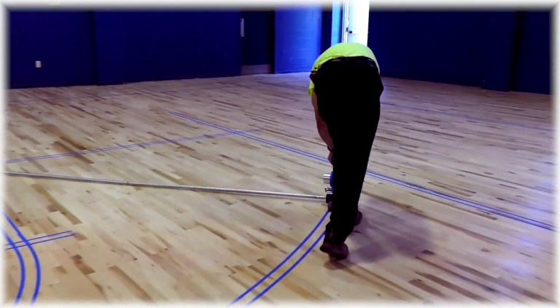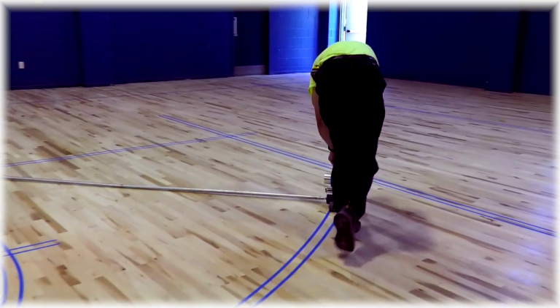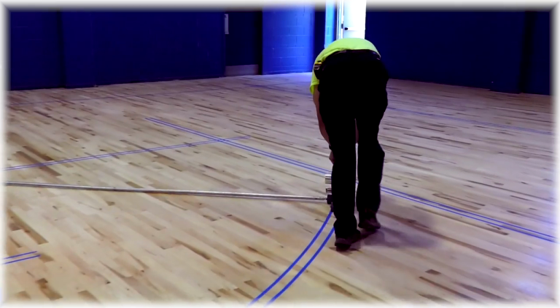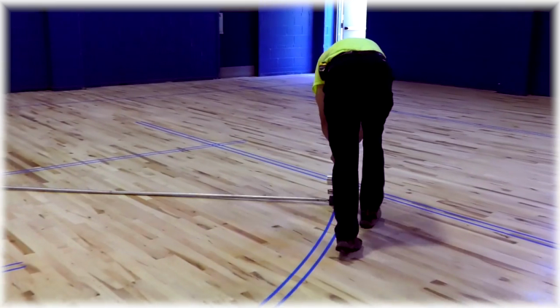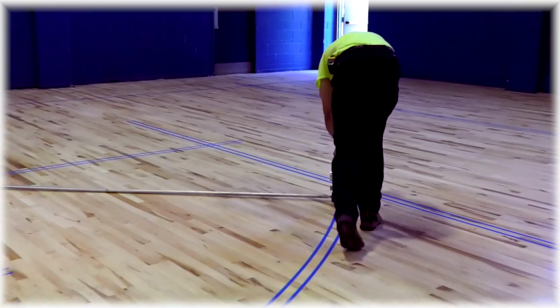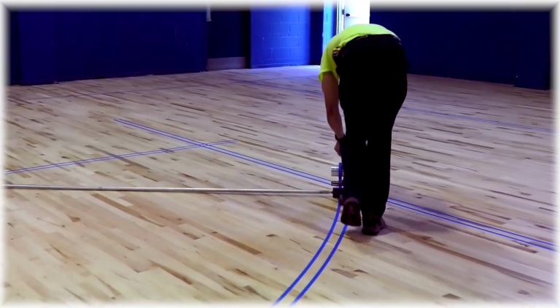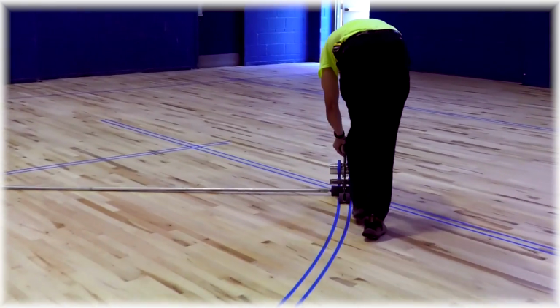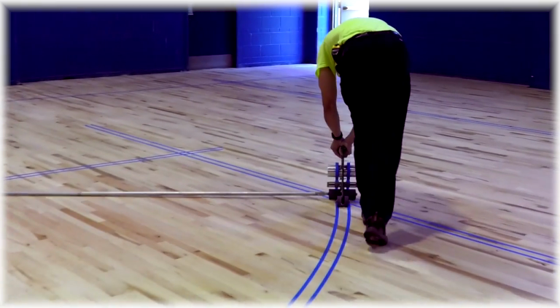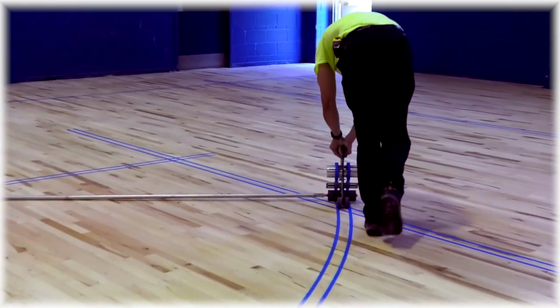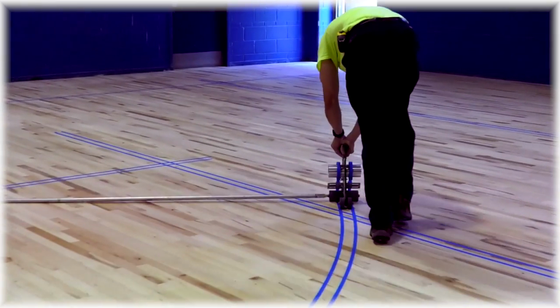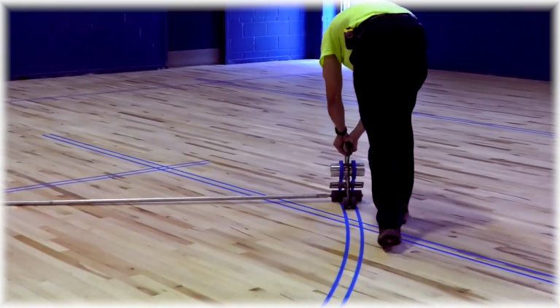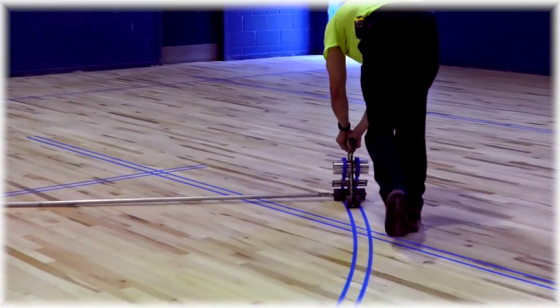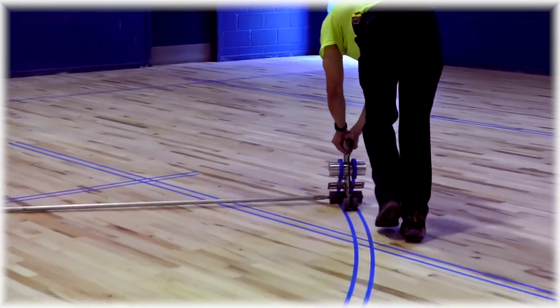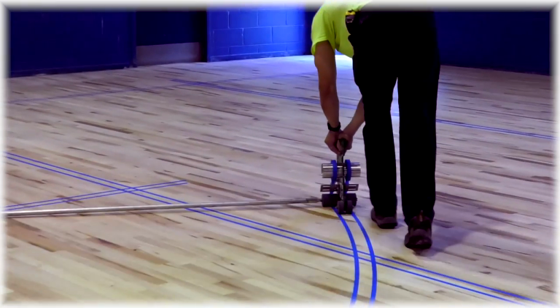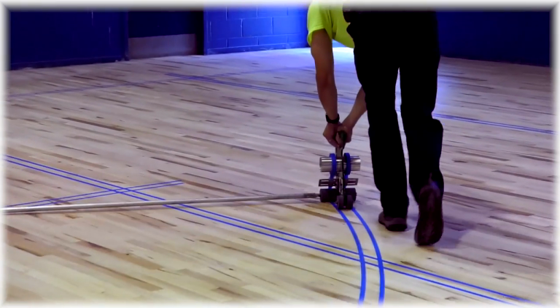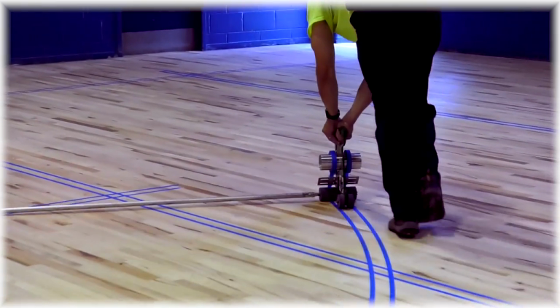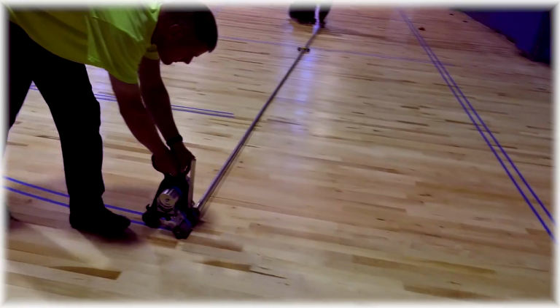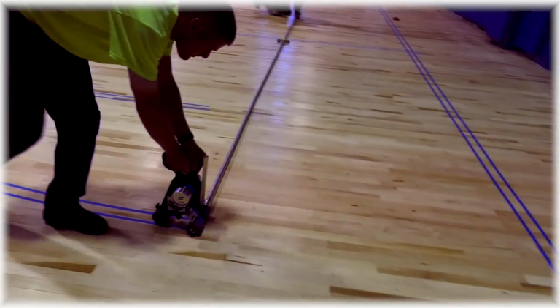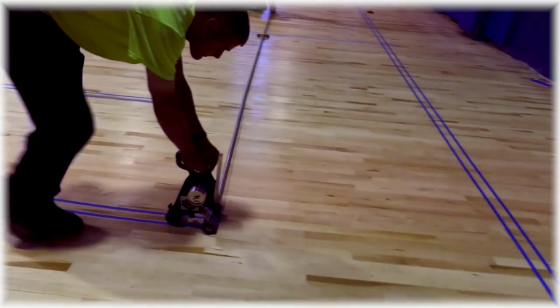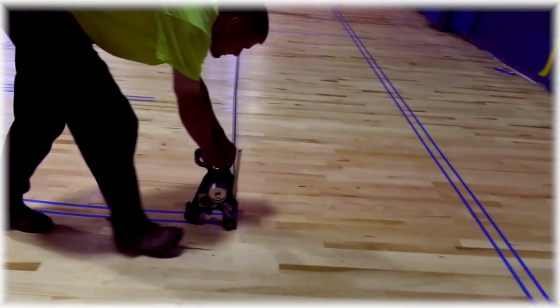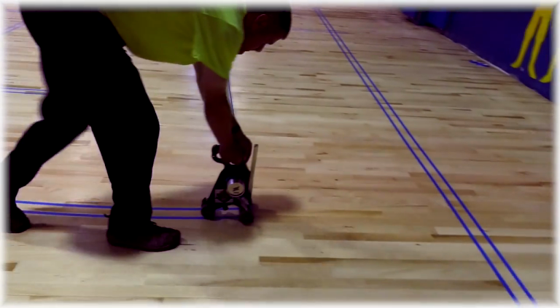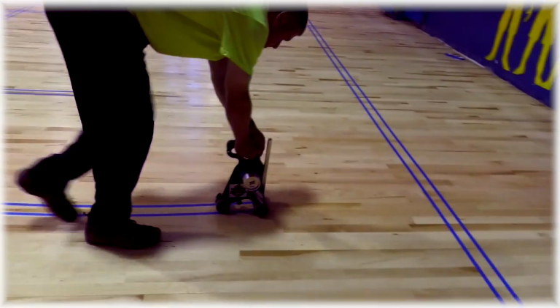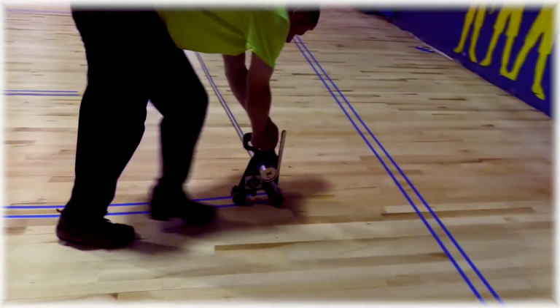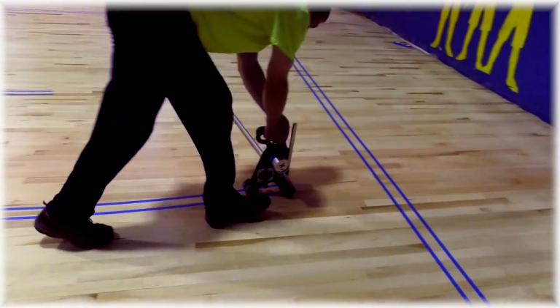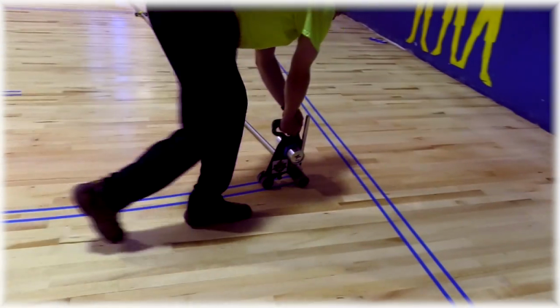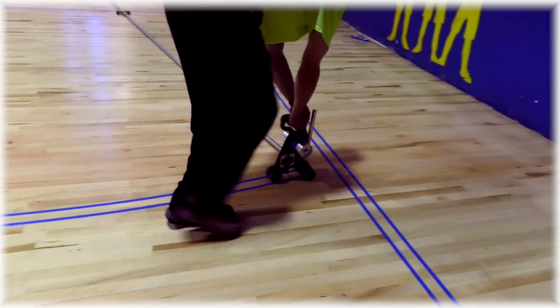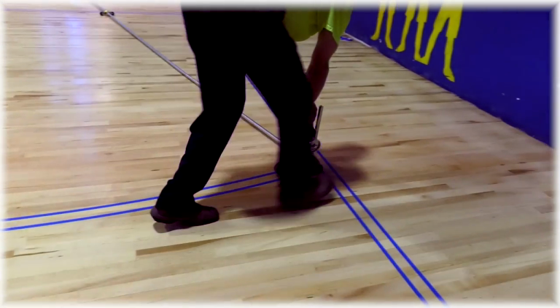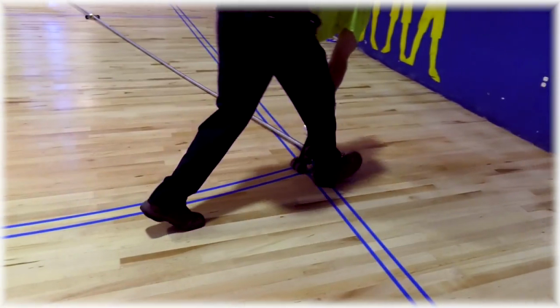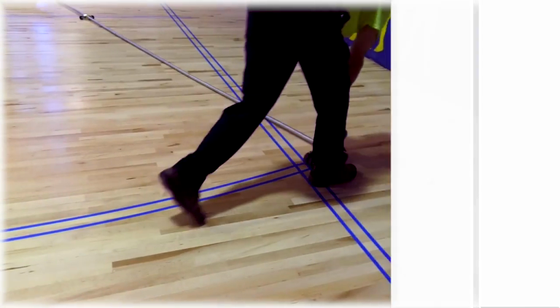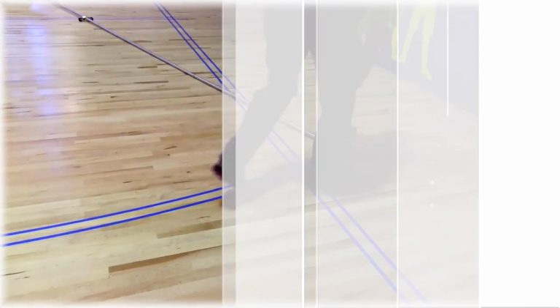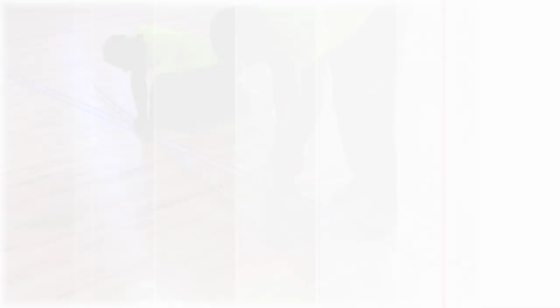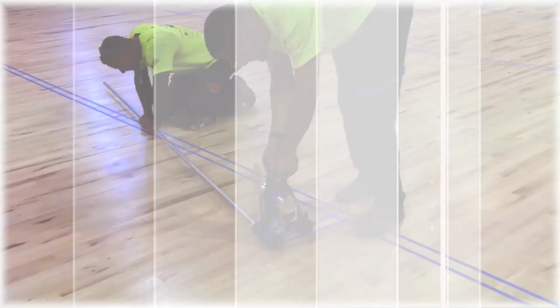Paired with the included cable or an added pole set, three-point arcs have never been easier.